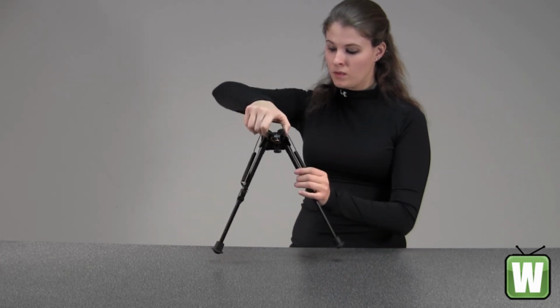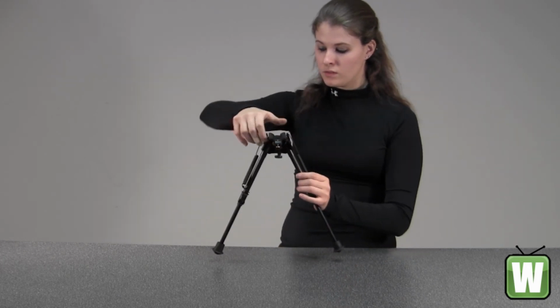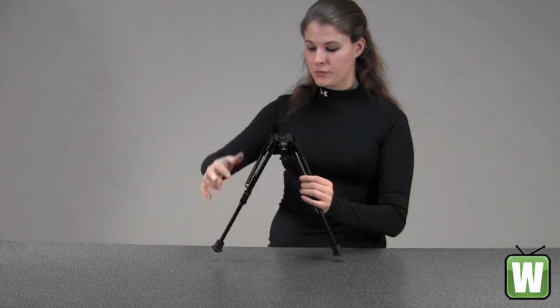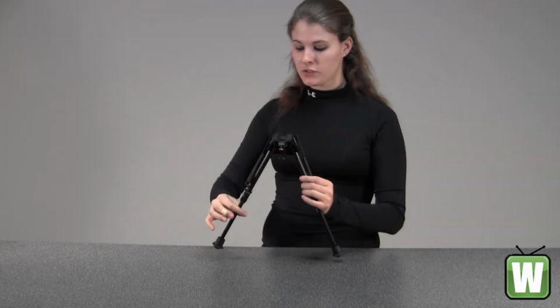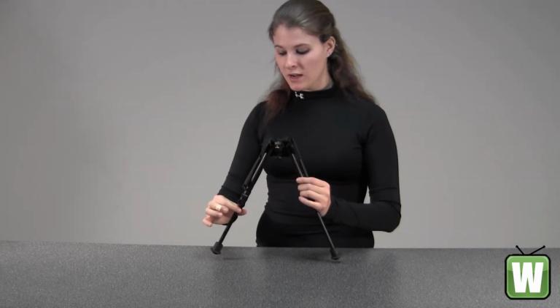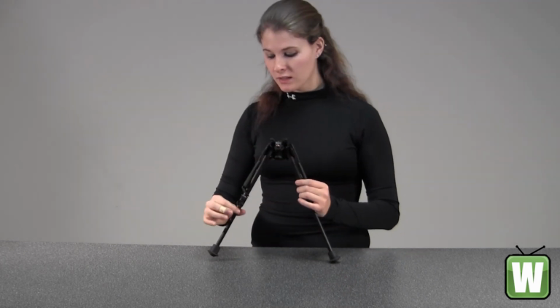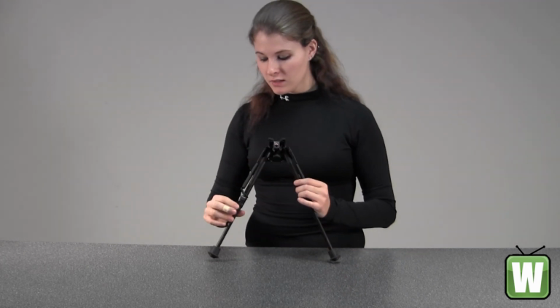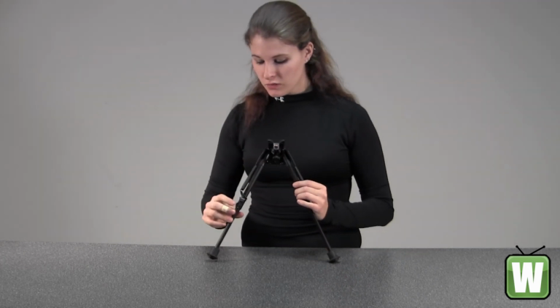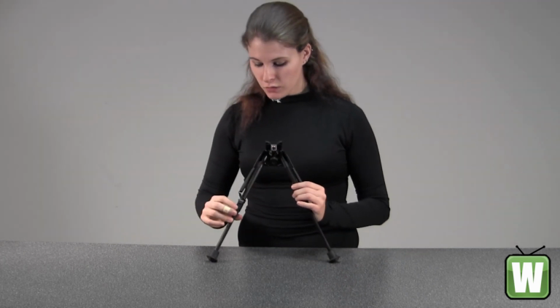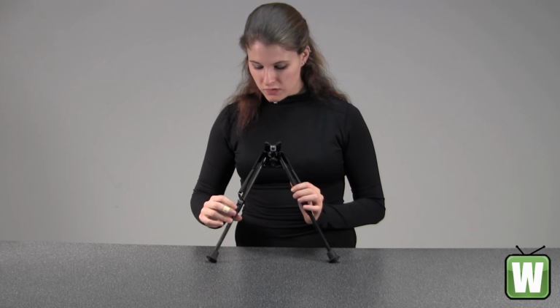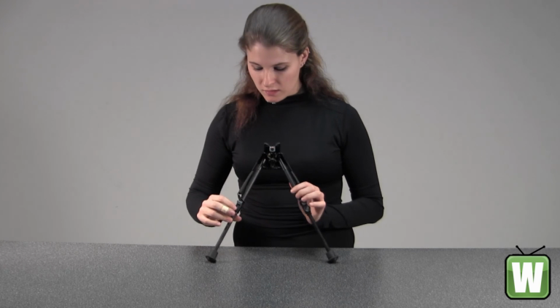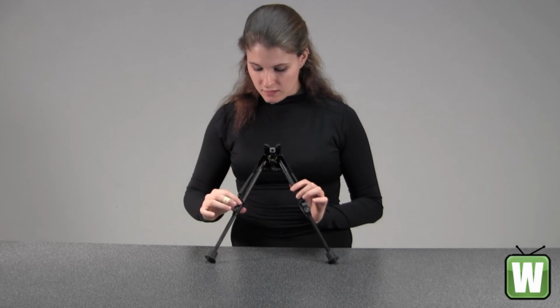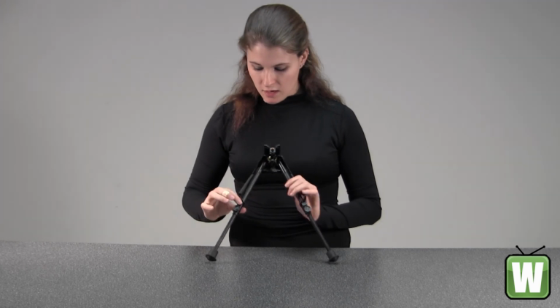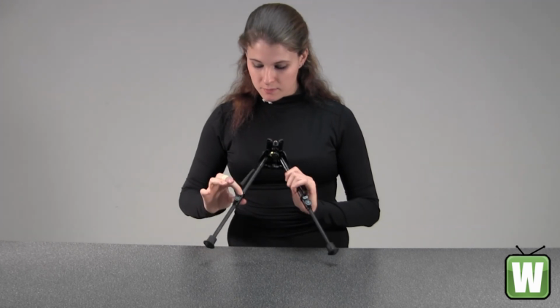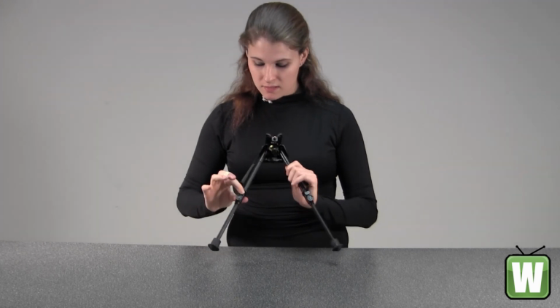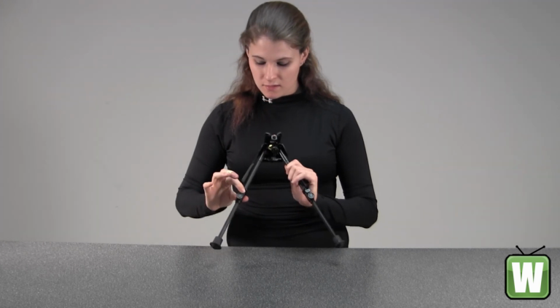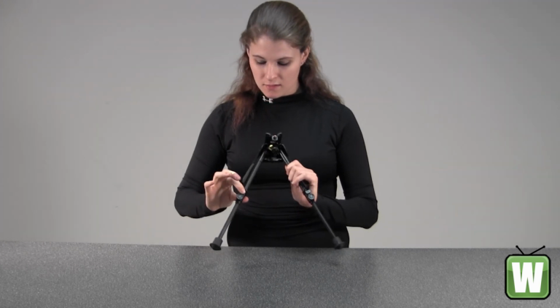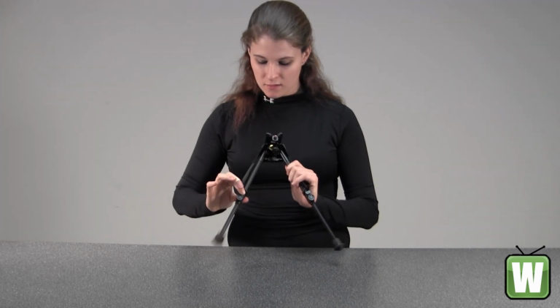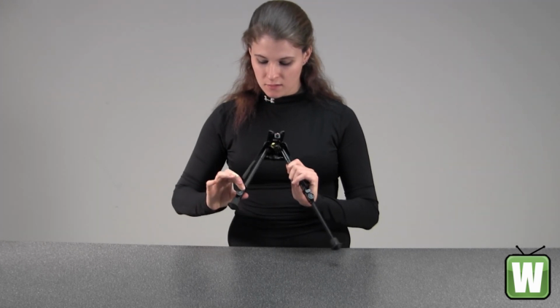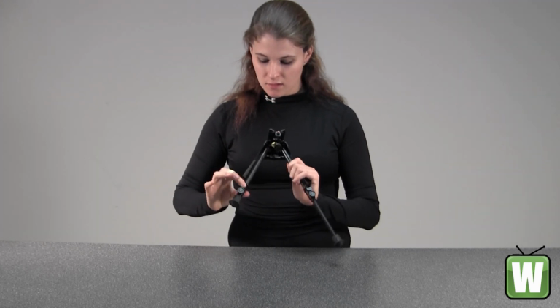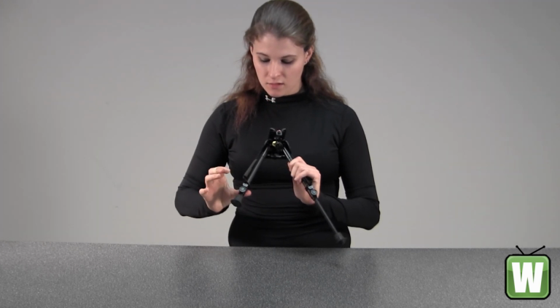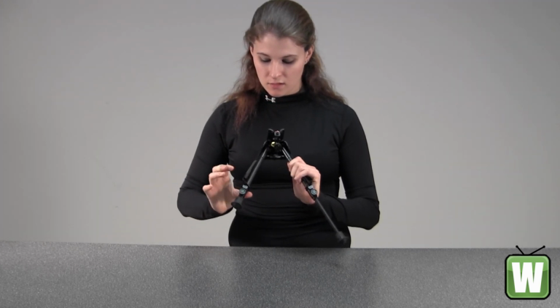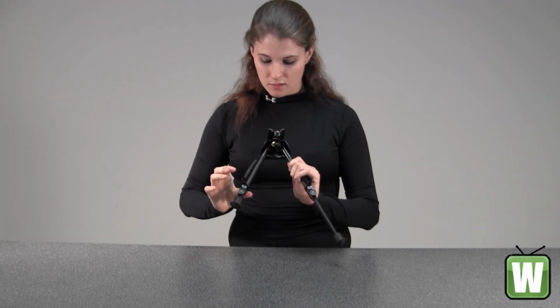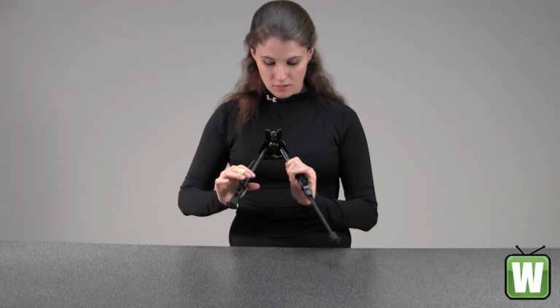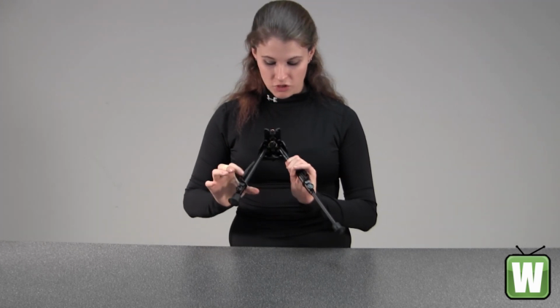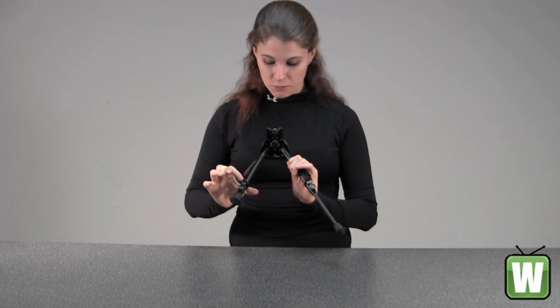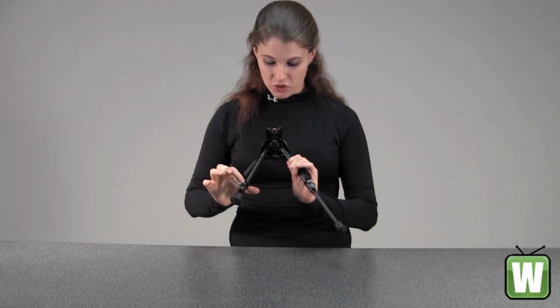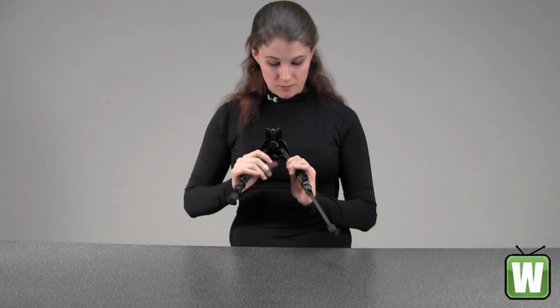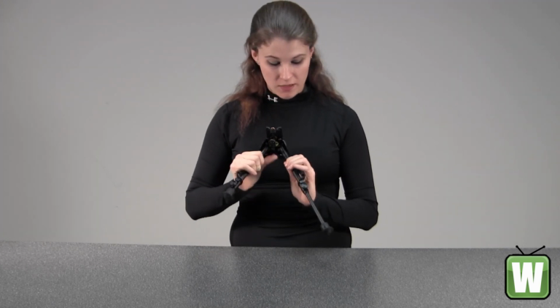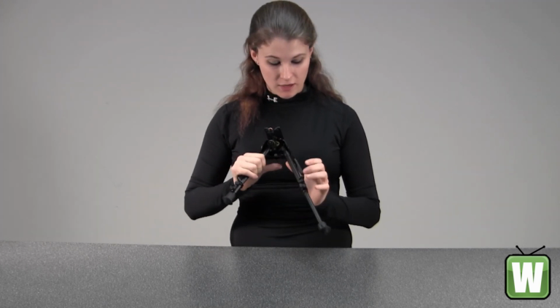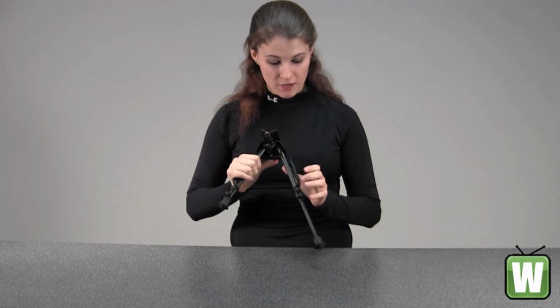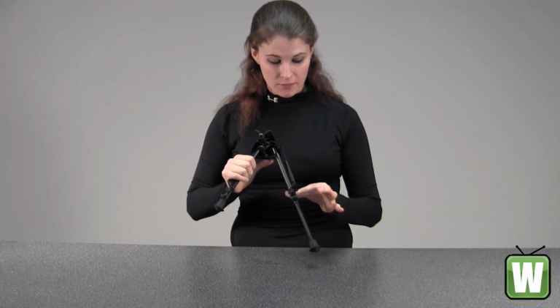To retract these, you loosen these knobs, and then just push in this button right here.